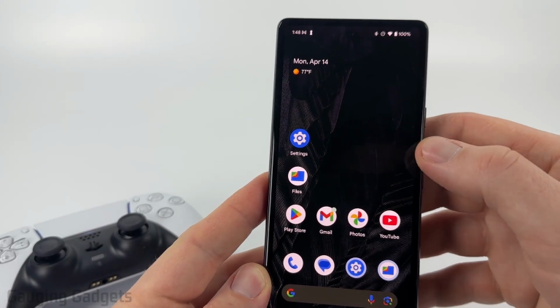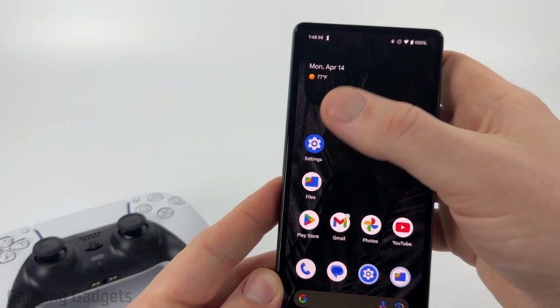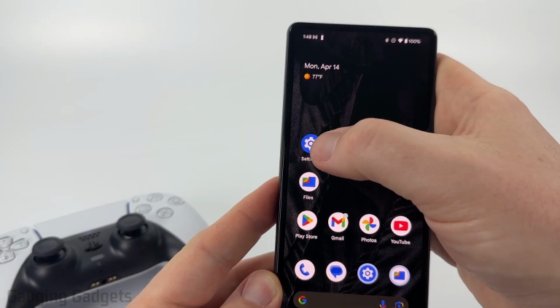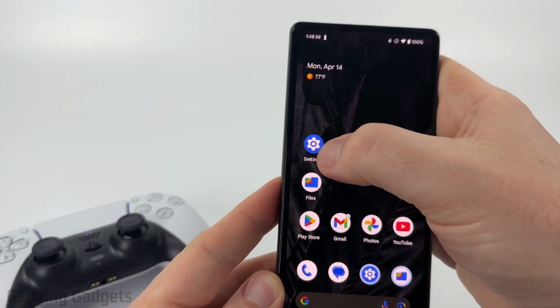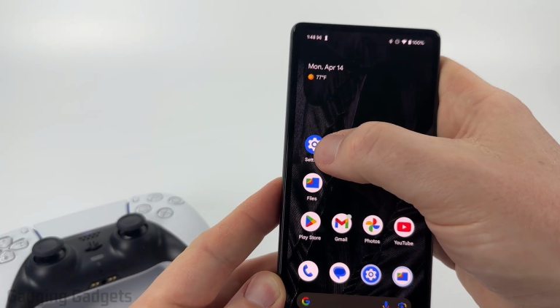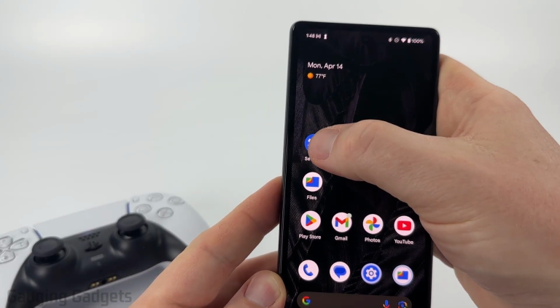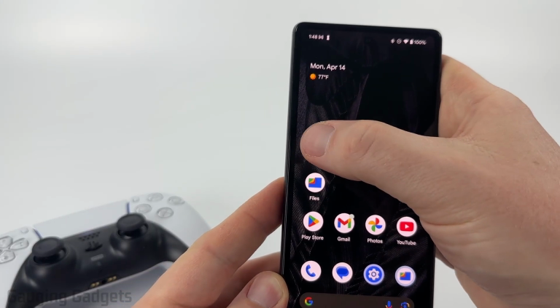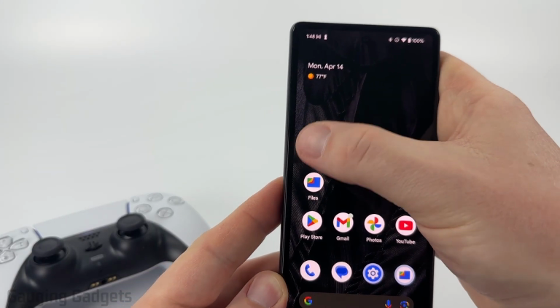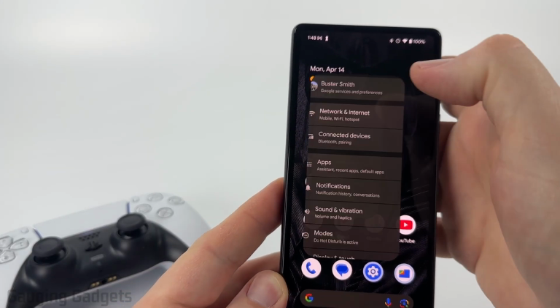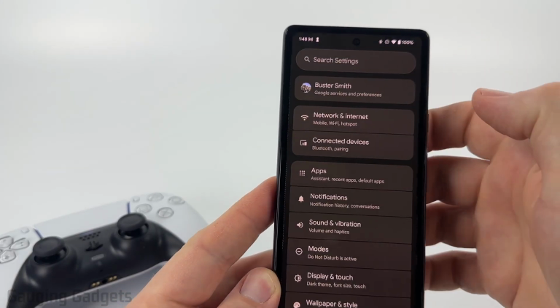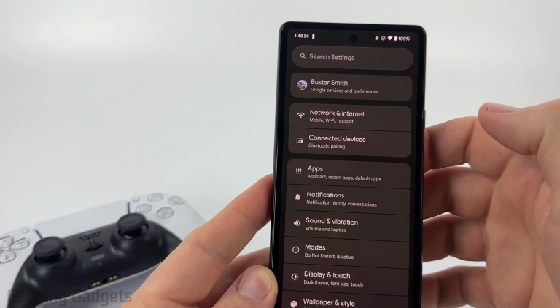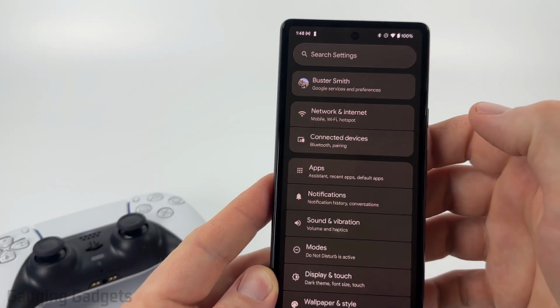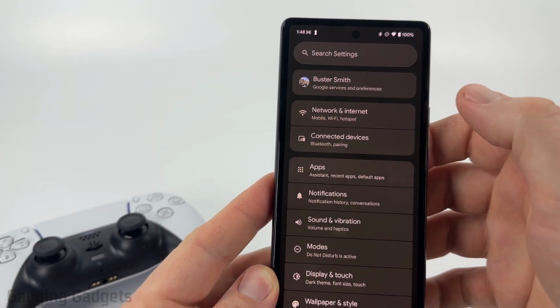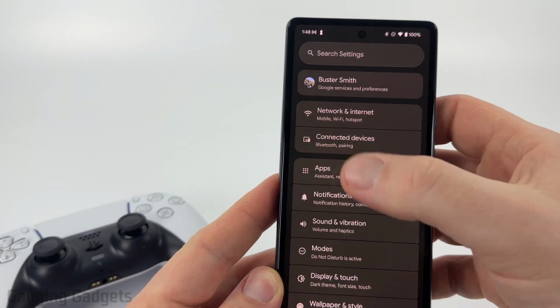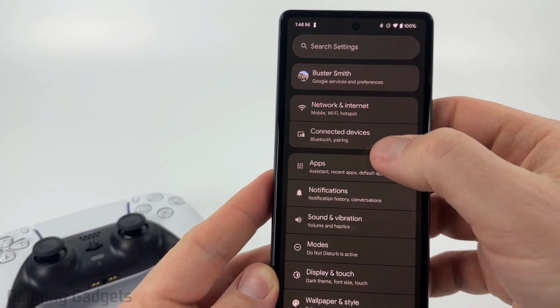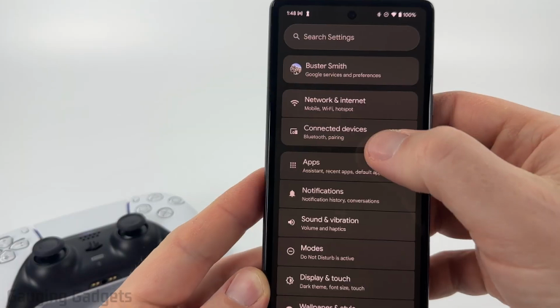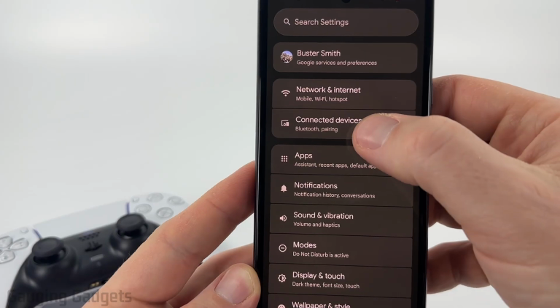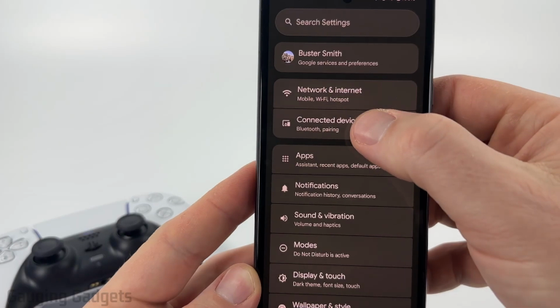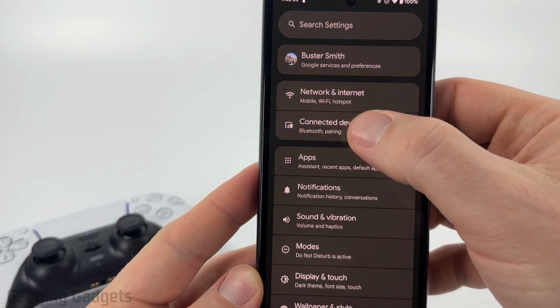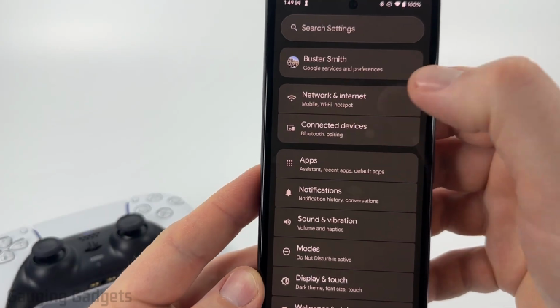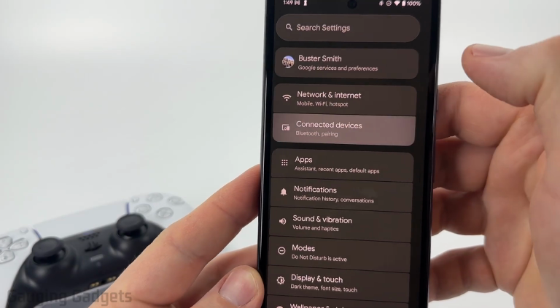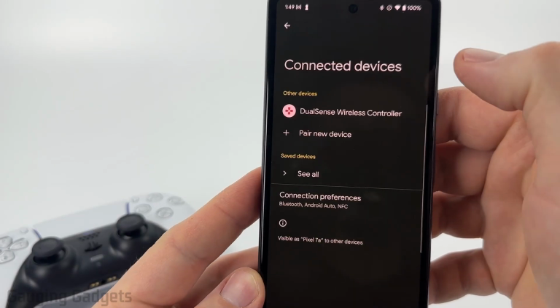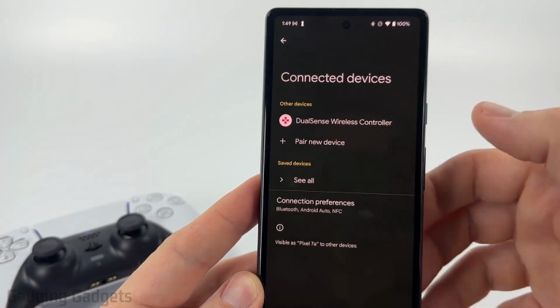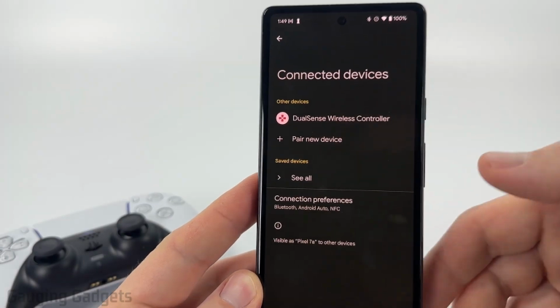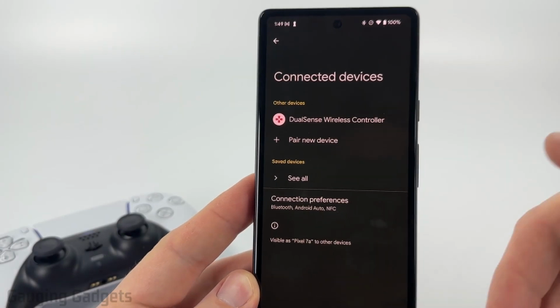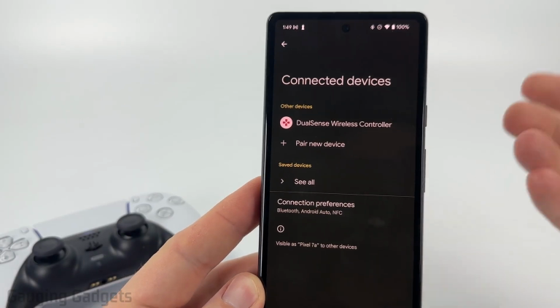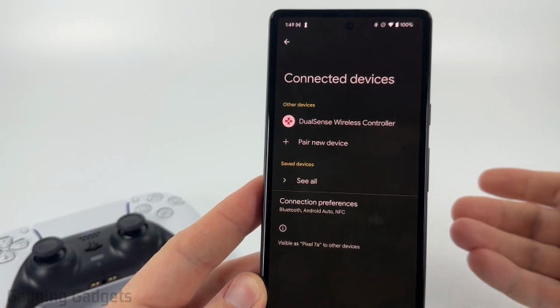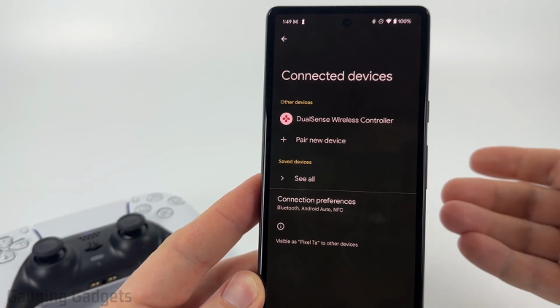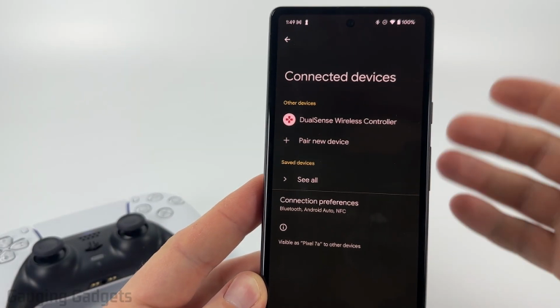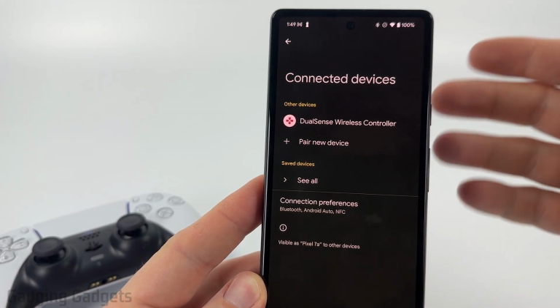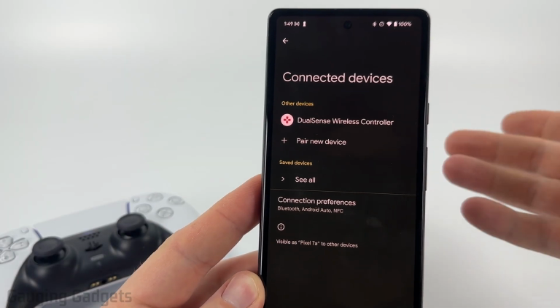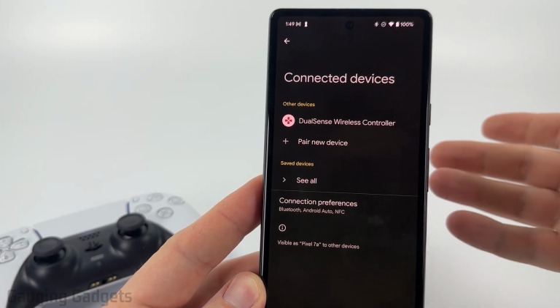So to get started, I'm just going to open up the settings on my Android phone and then go to connected devices to see my Bluetooth devices.